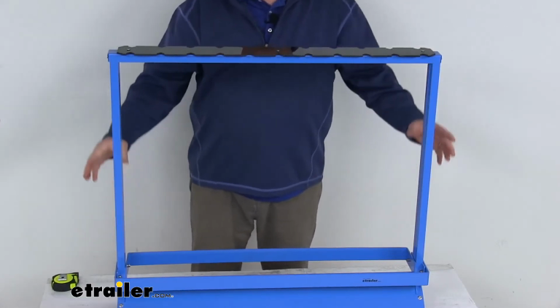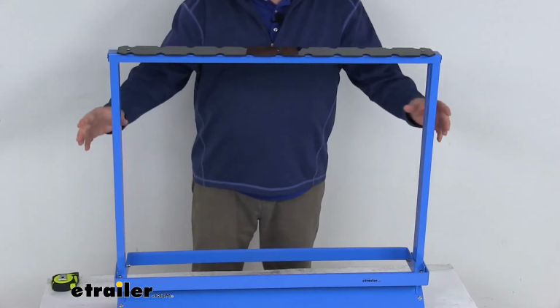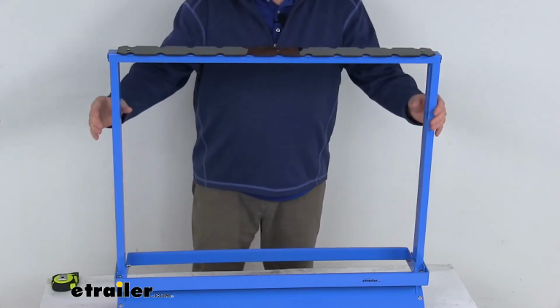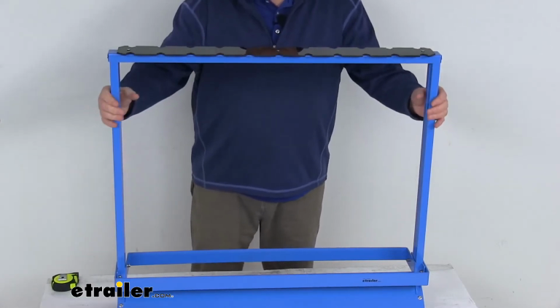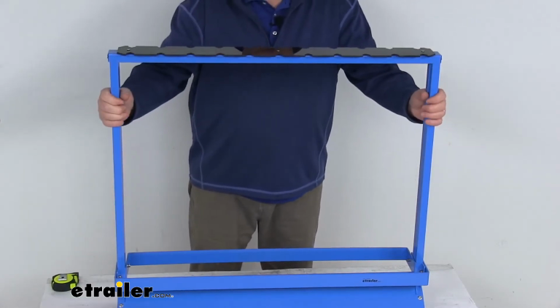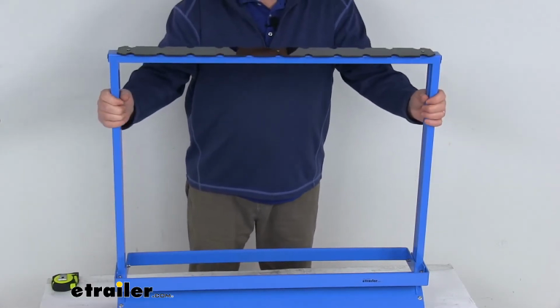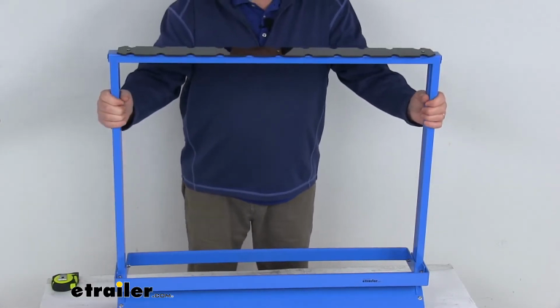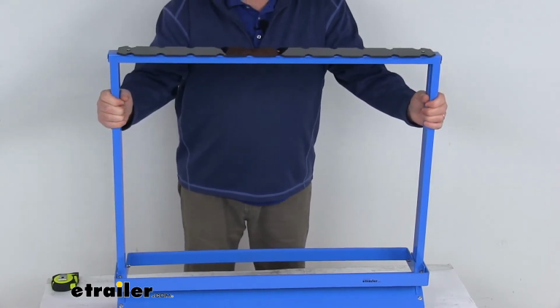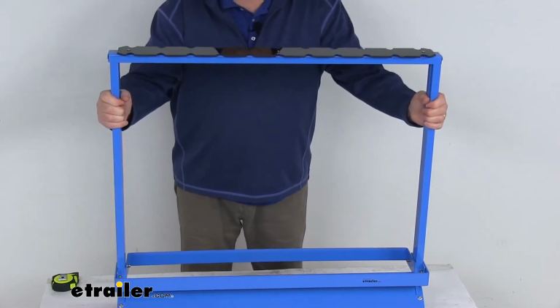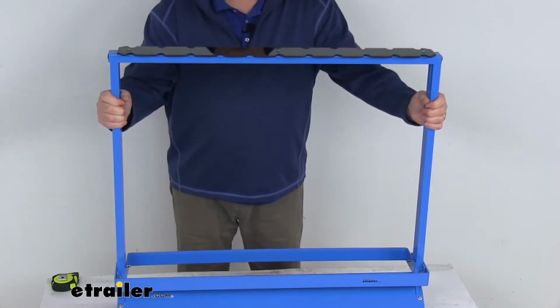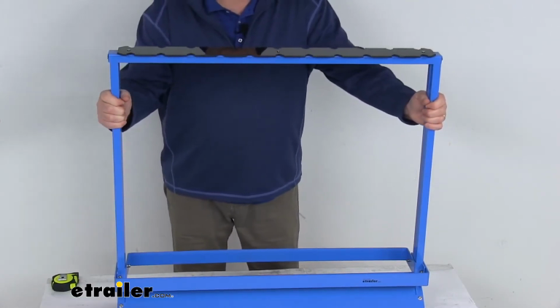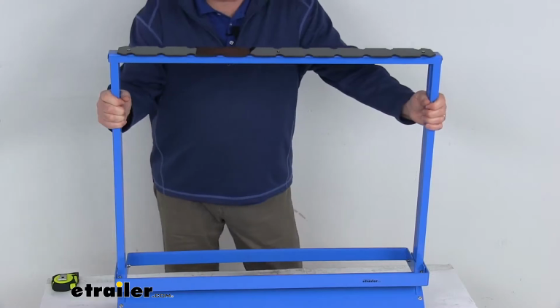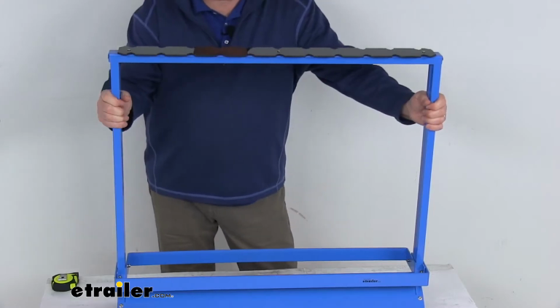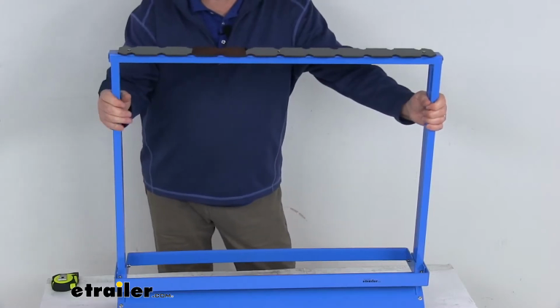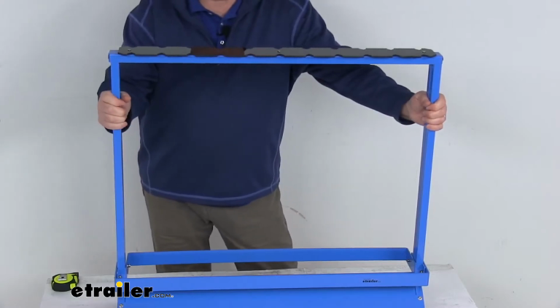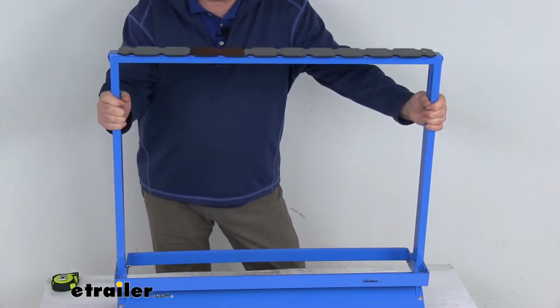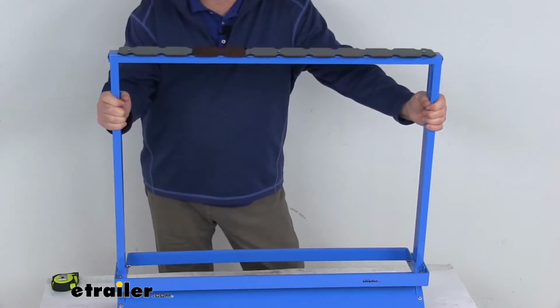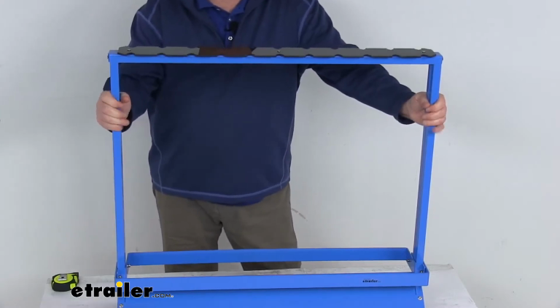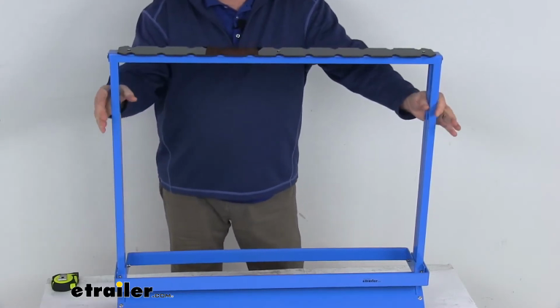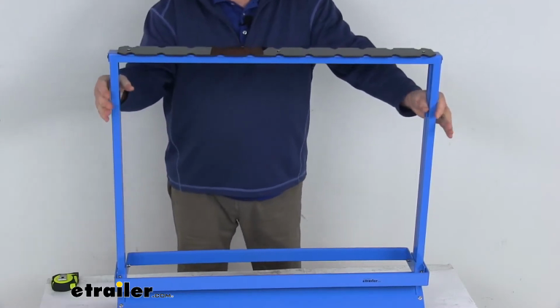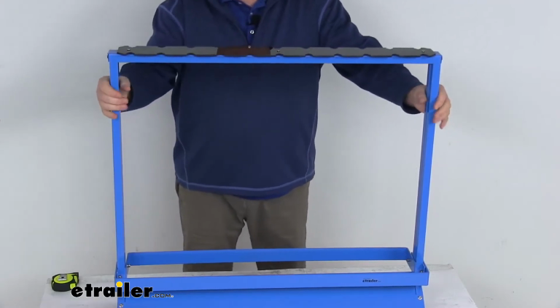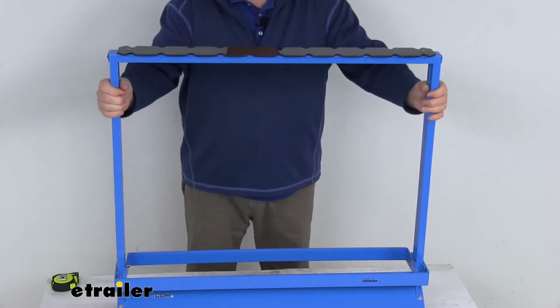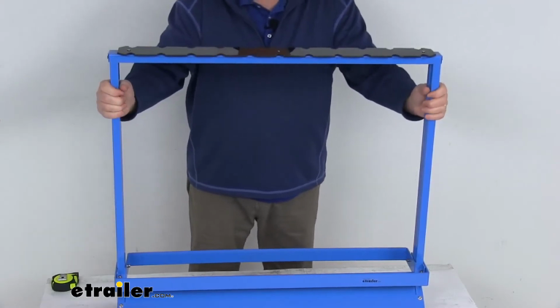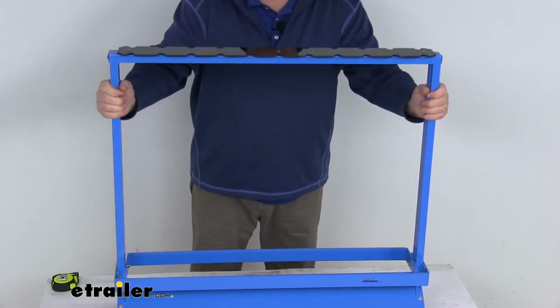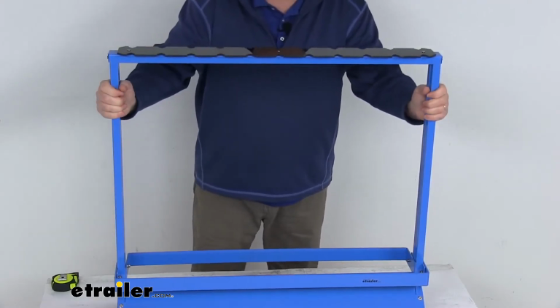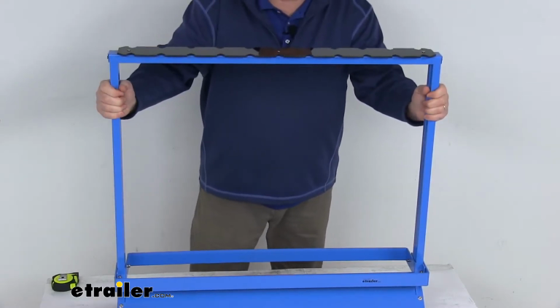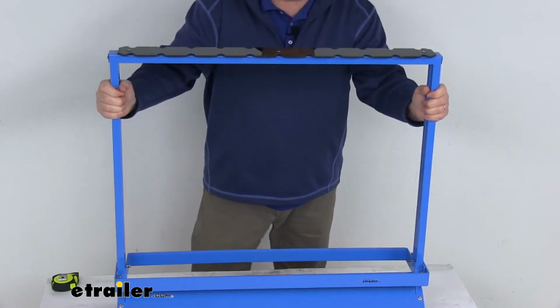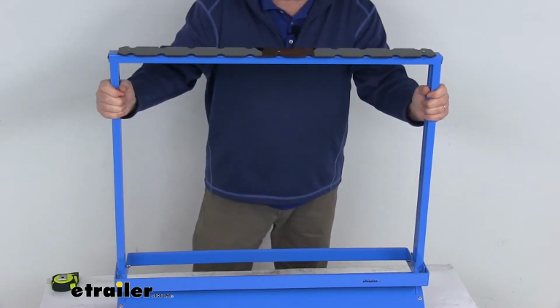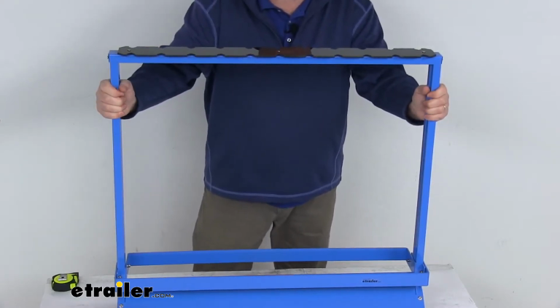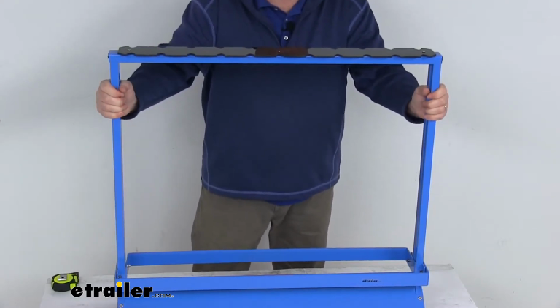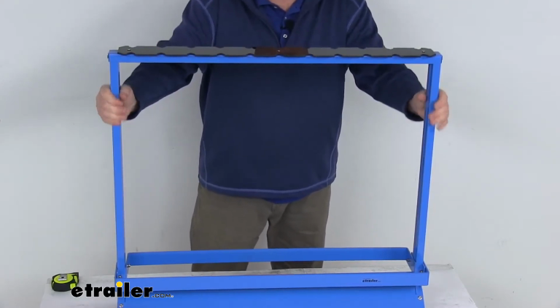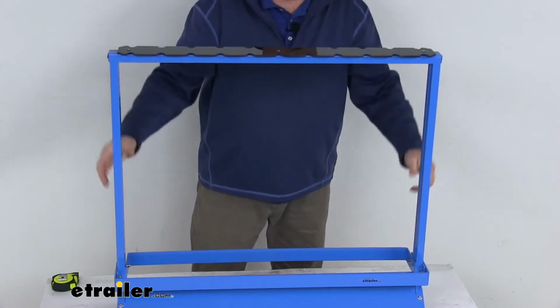It is a nice durable powder coated steel frame with steel fasteners. You can see it's a nice bright blue powder coat finish to help resist corrosion.